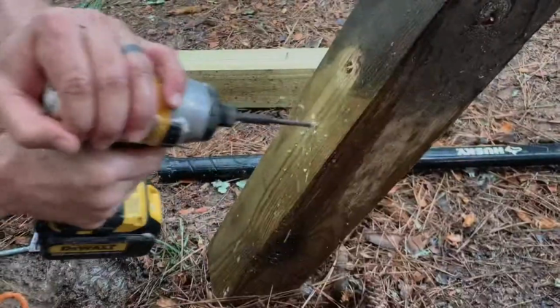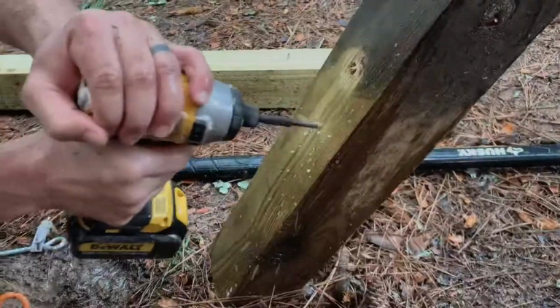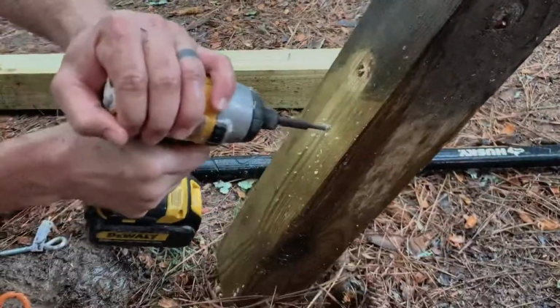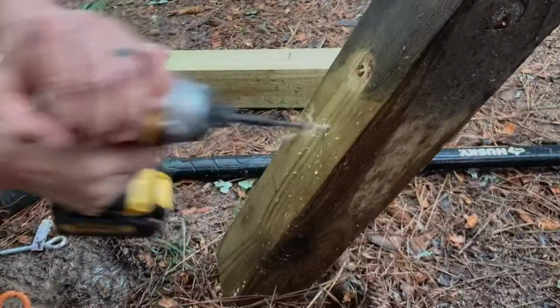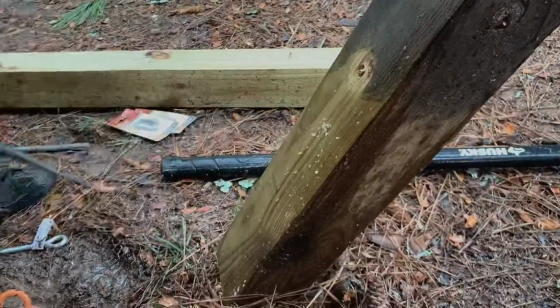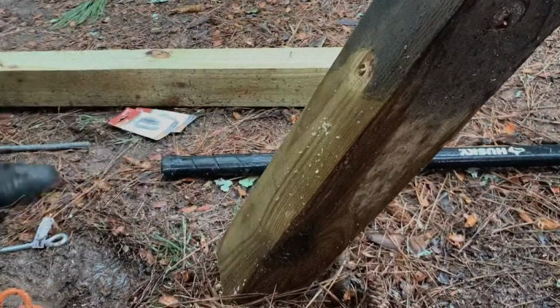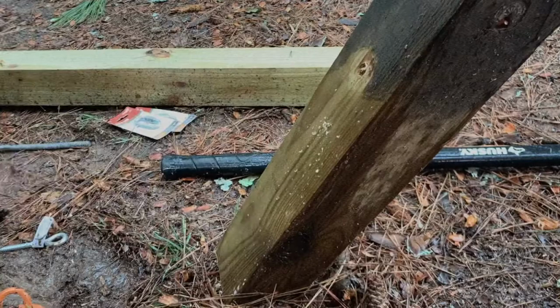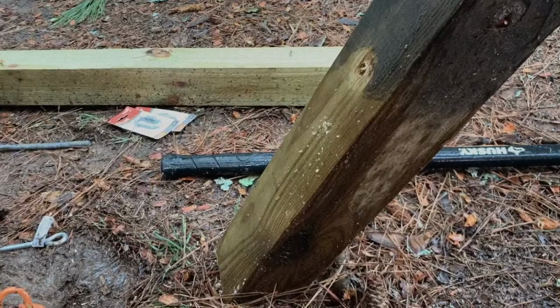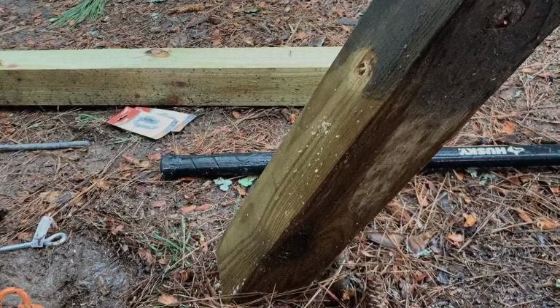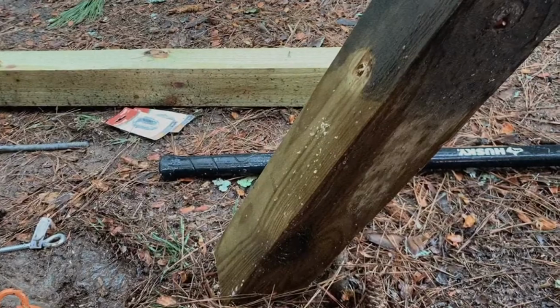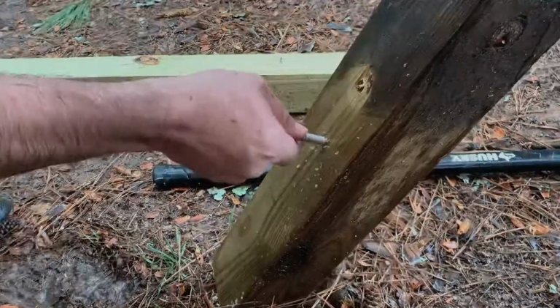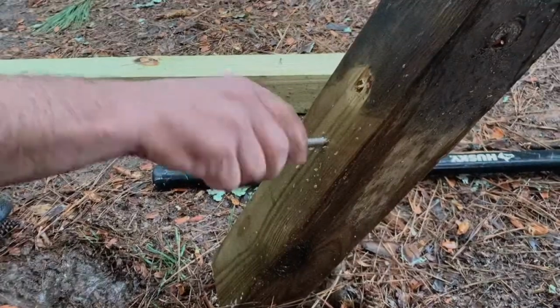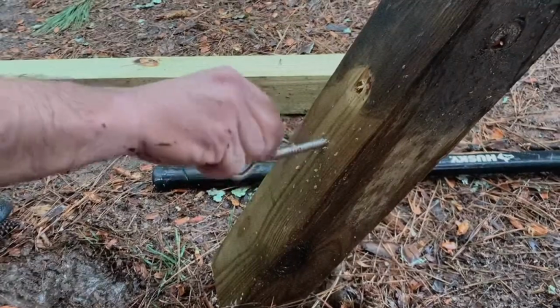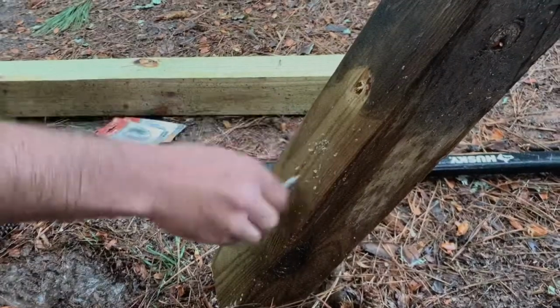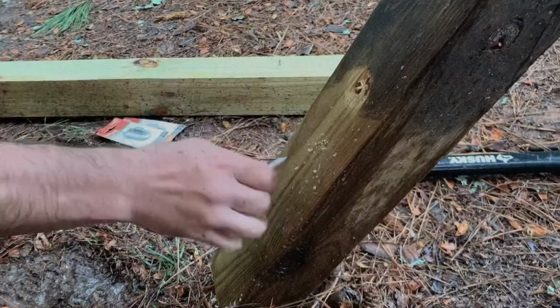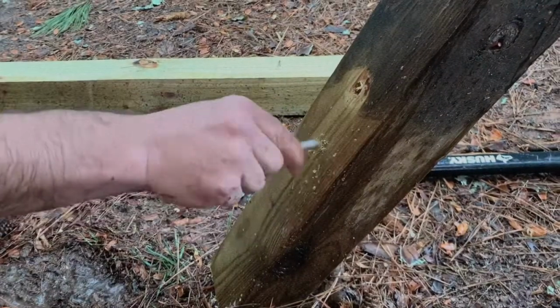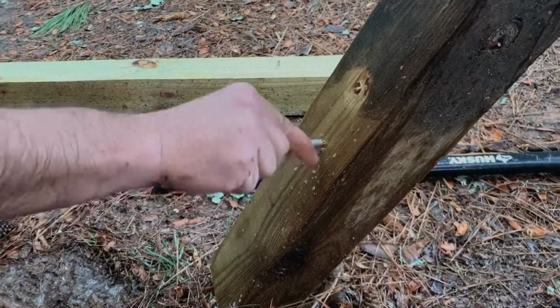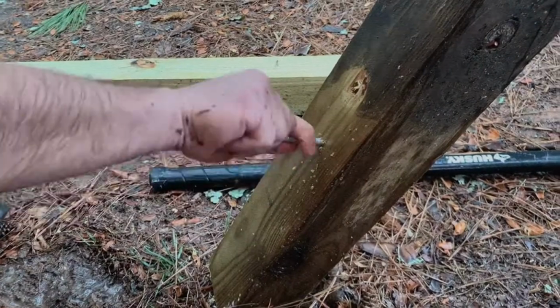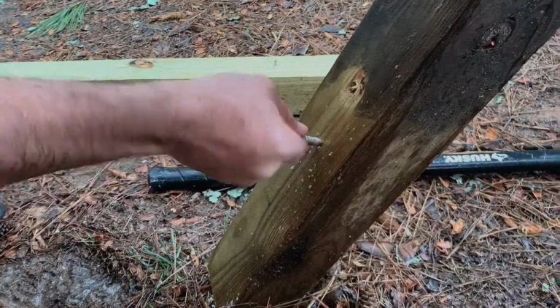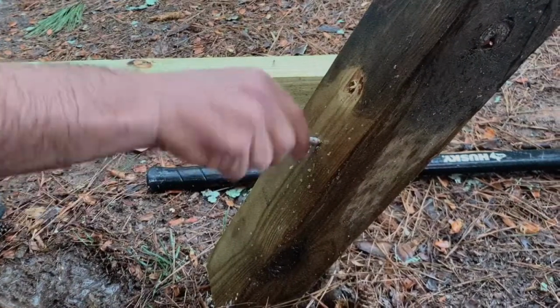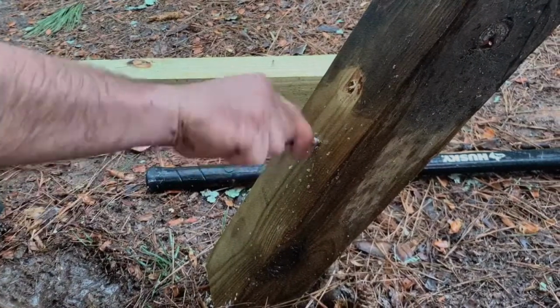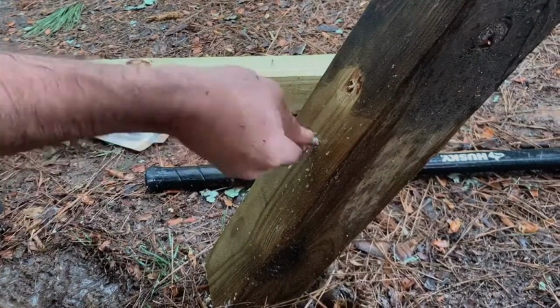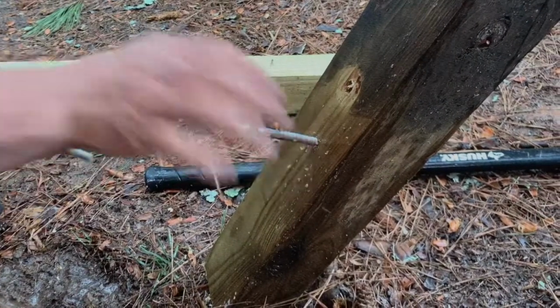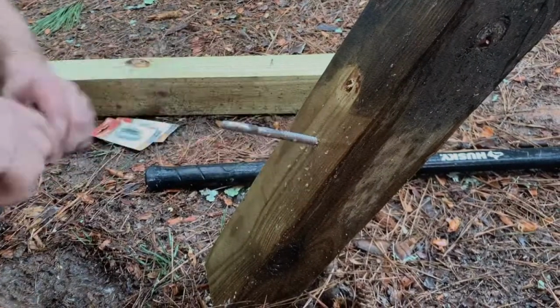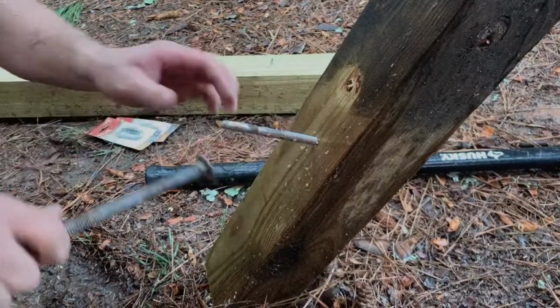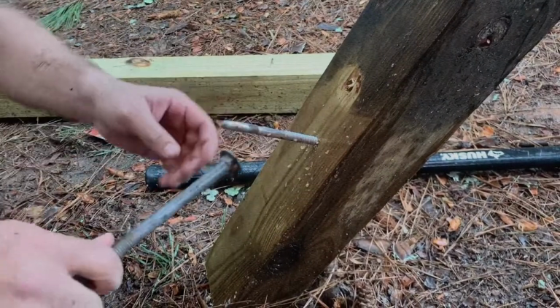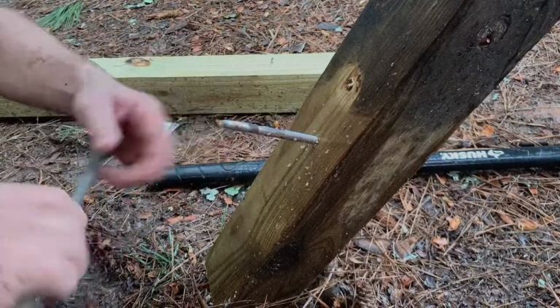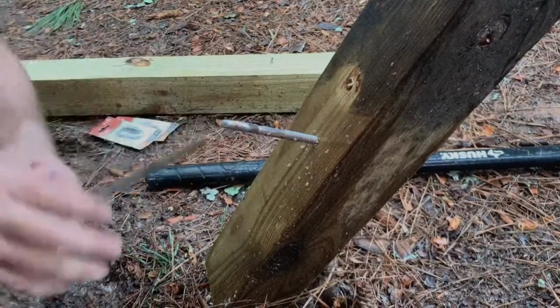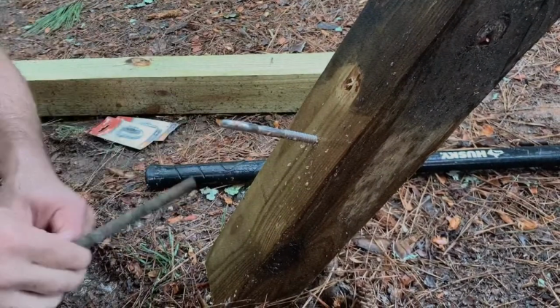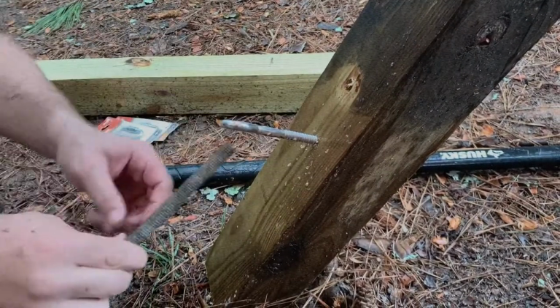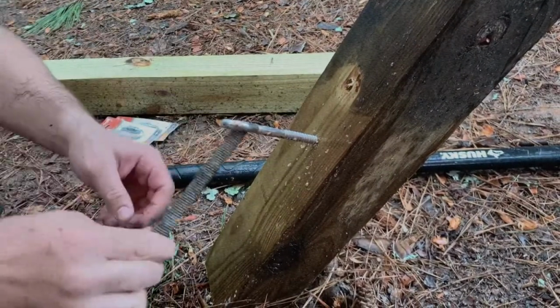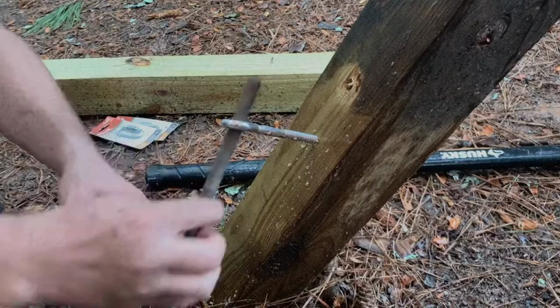Once your ground anchors have been installed, you'll want to pre-drill a hole in each four-by-four and install your eye bolt.